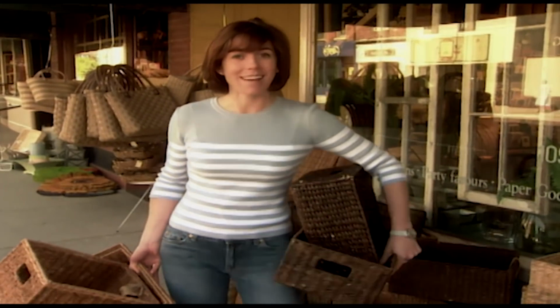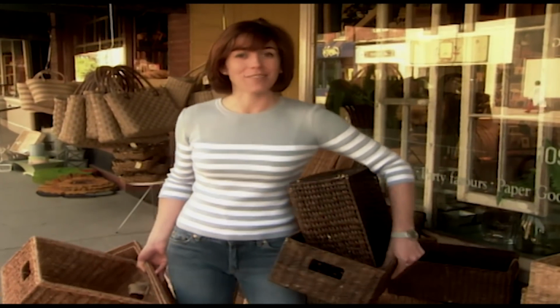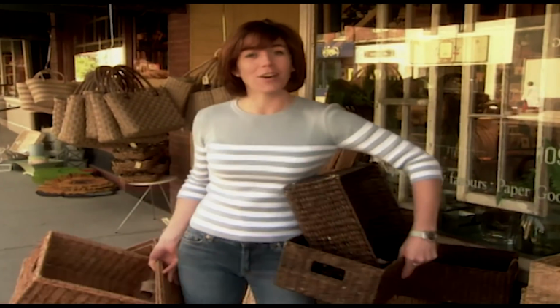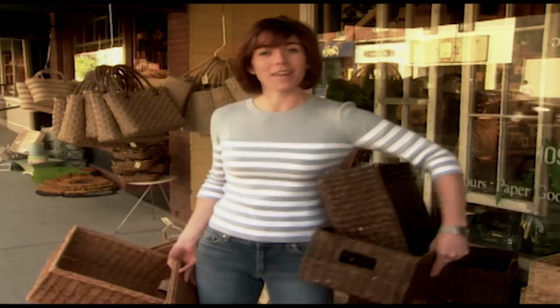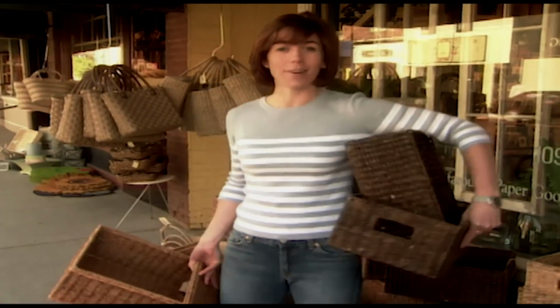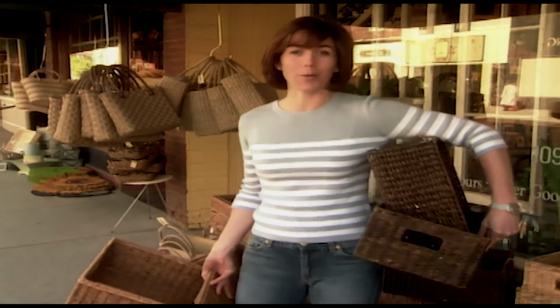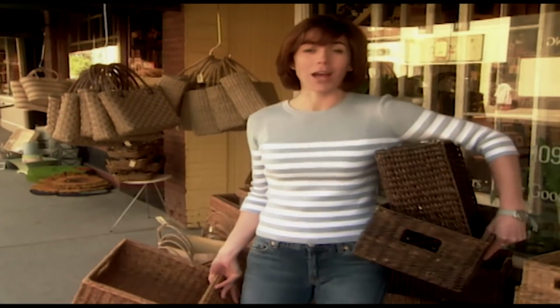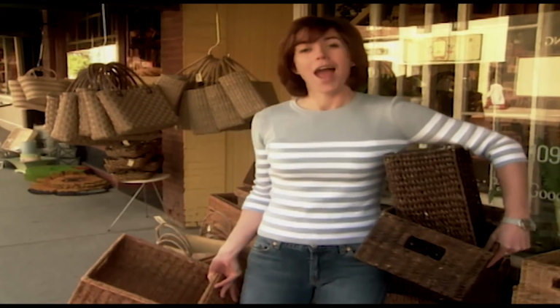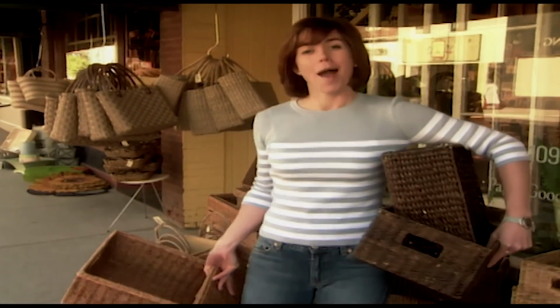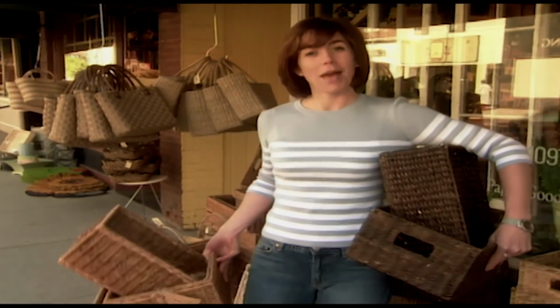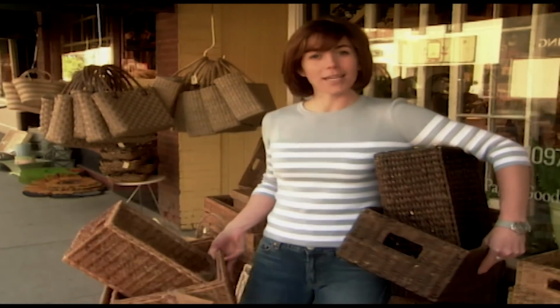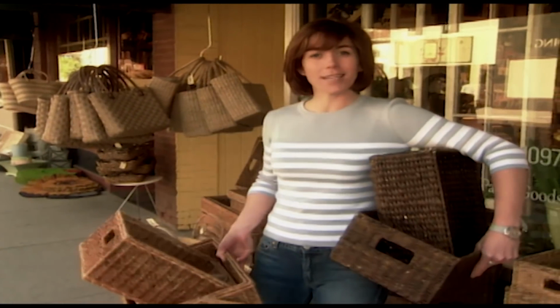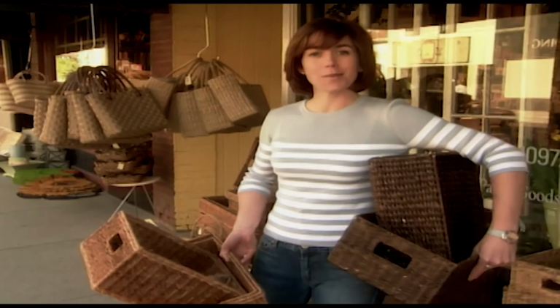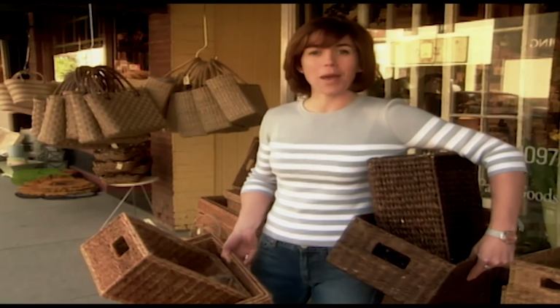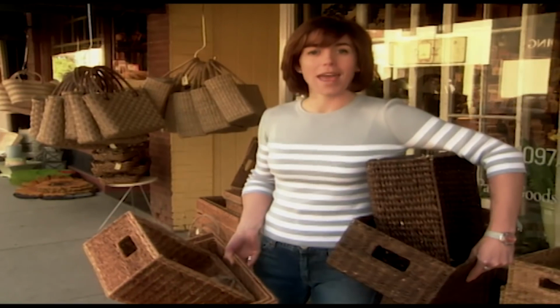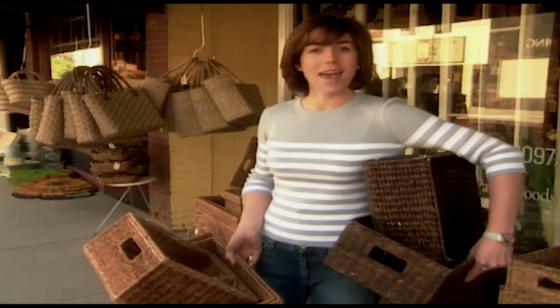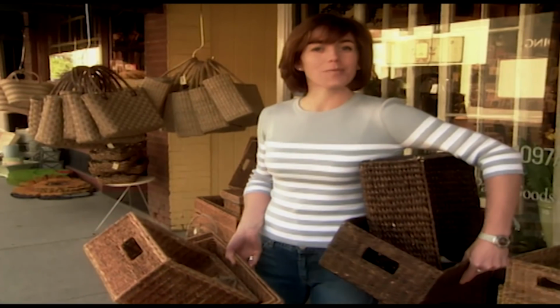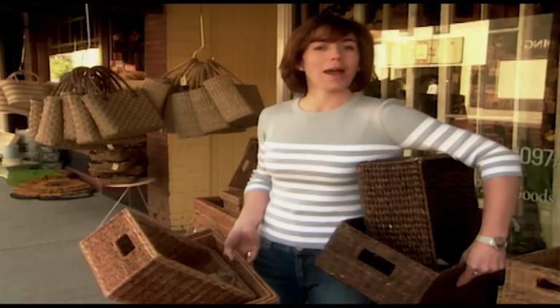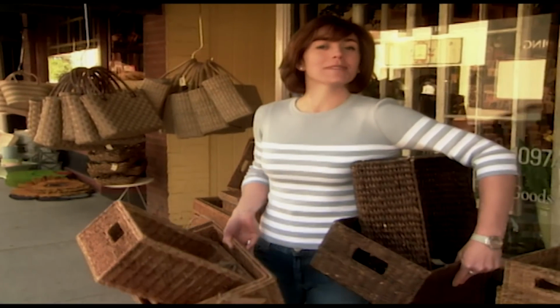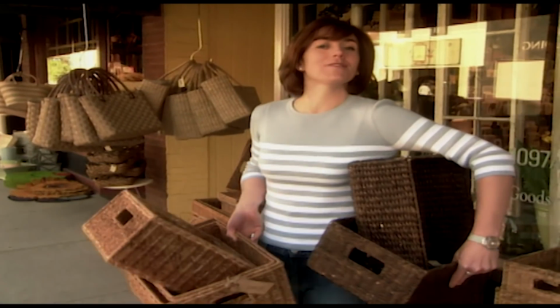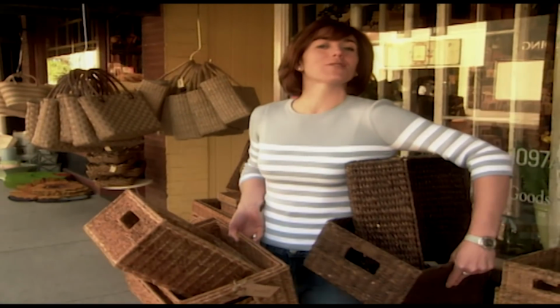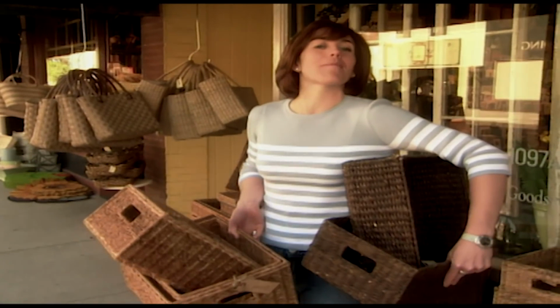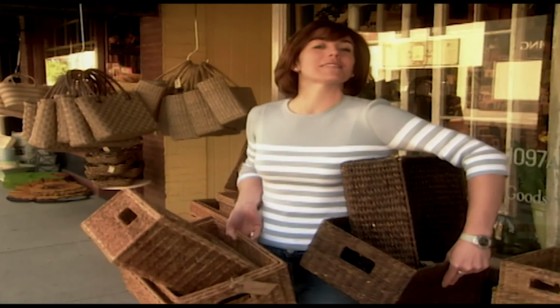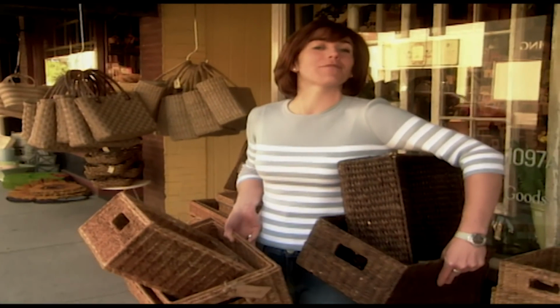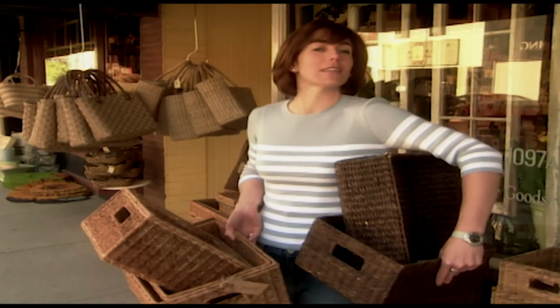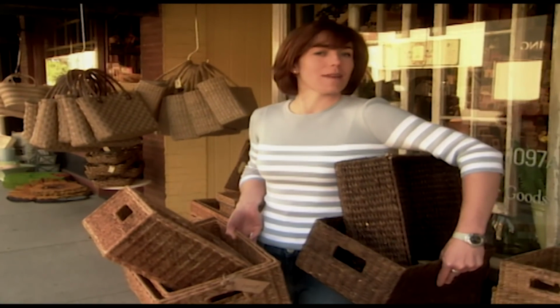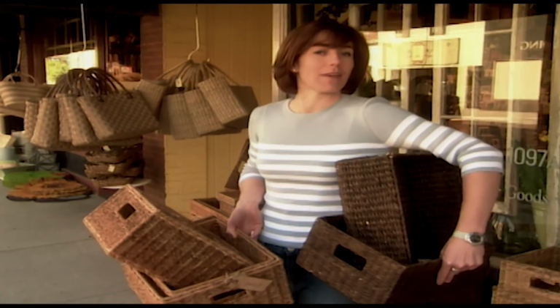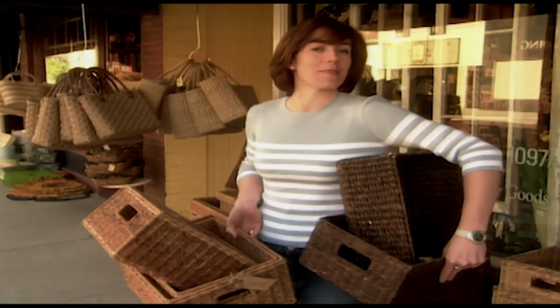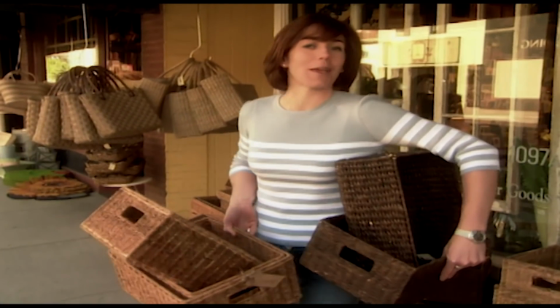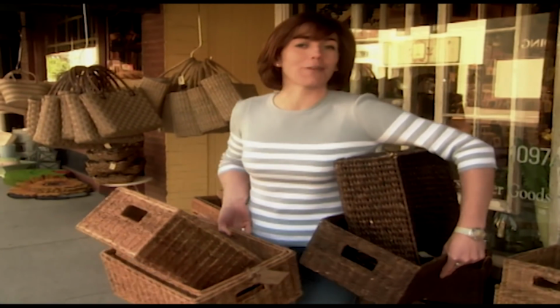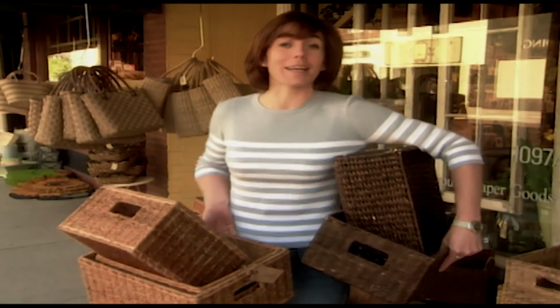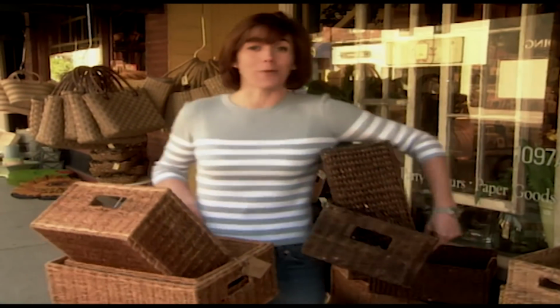After all that hard work, I'm heading inside to pay and perhaps even to grab myself a little something at the bakery next door.